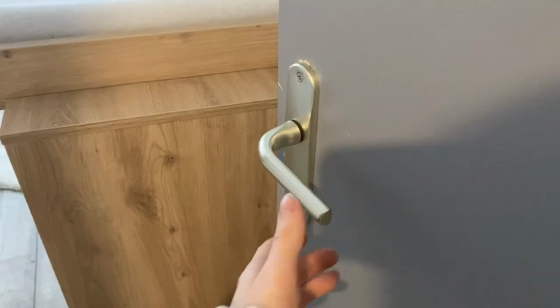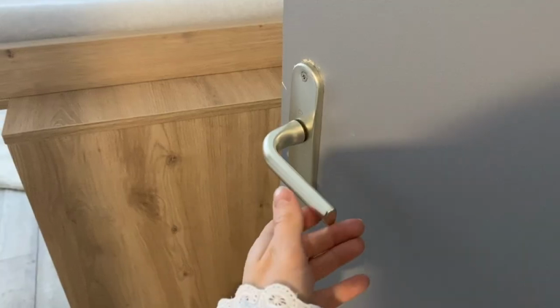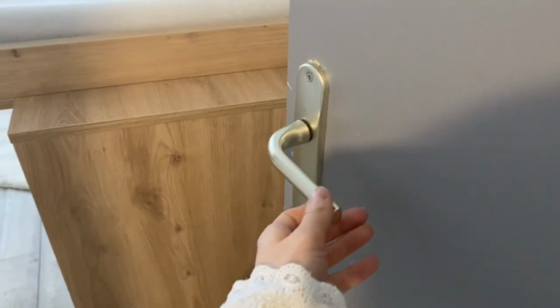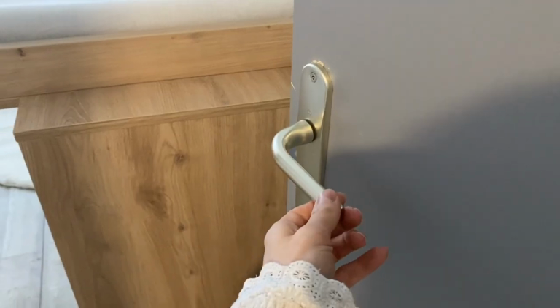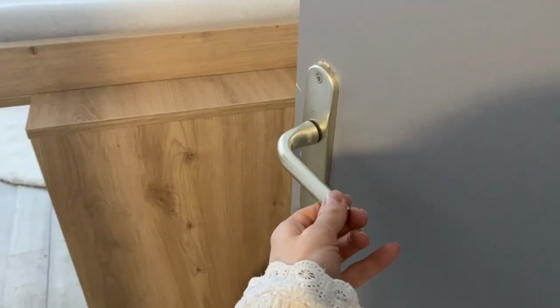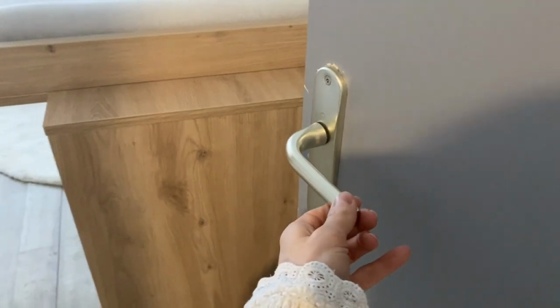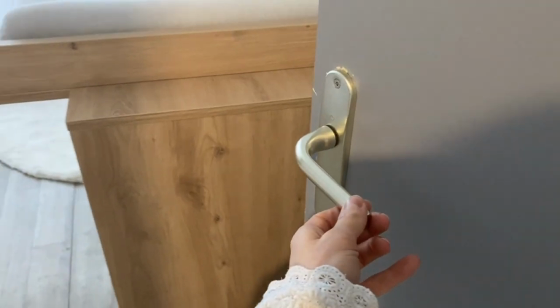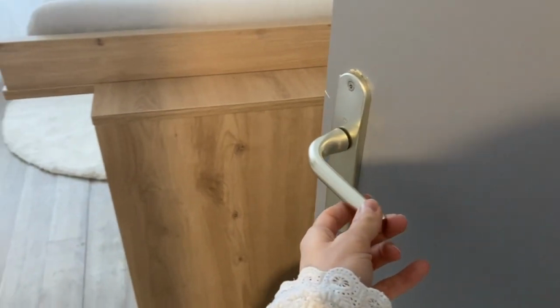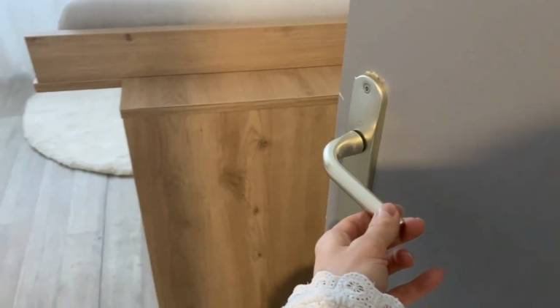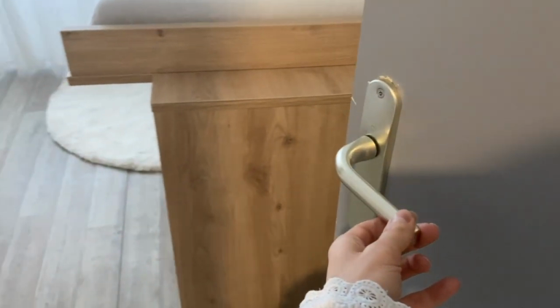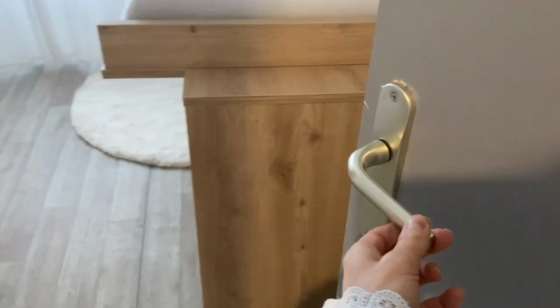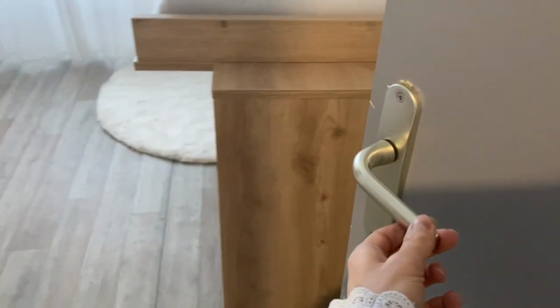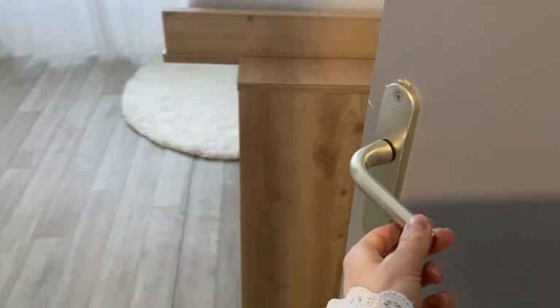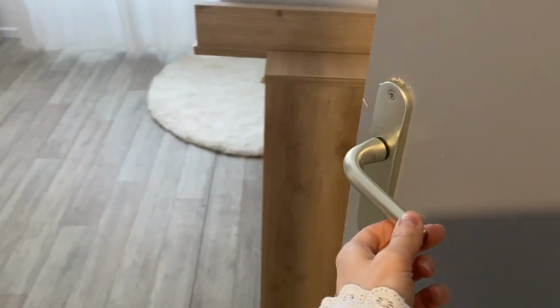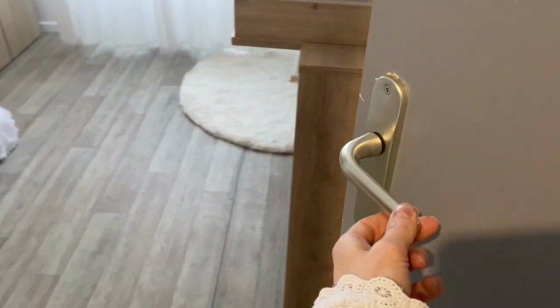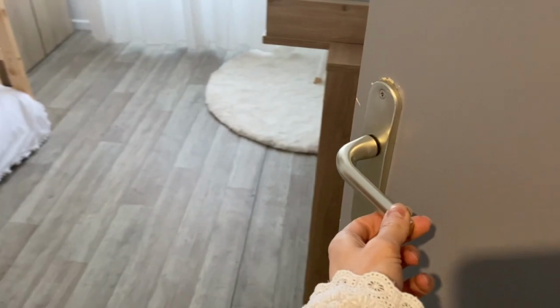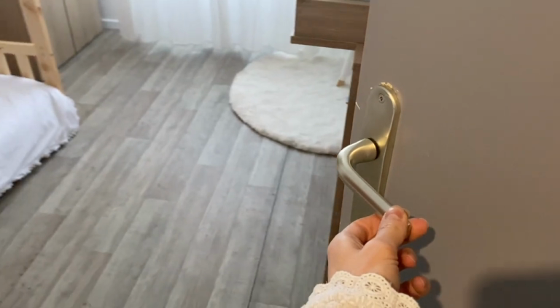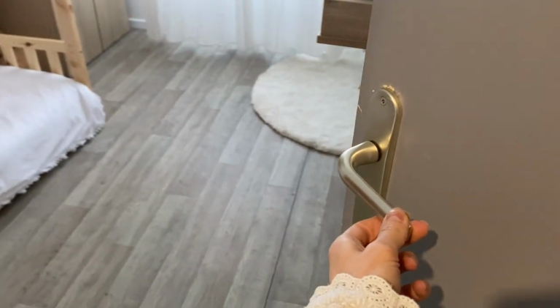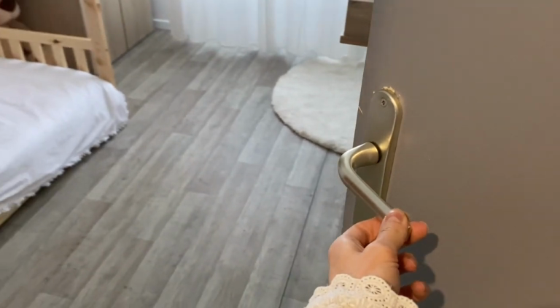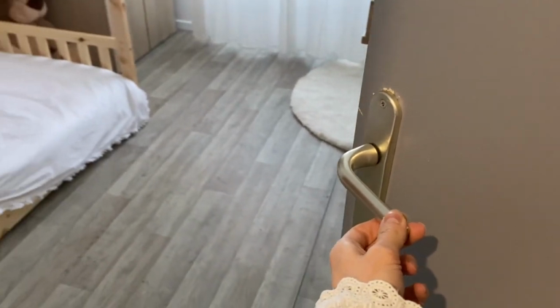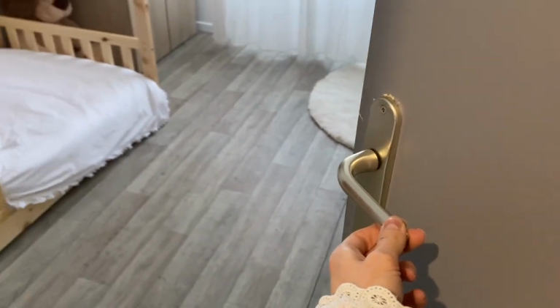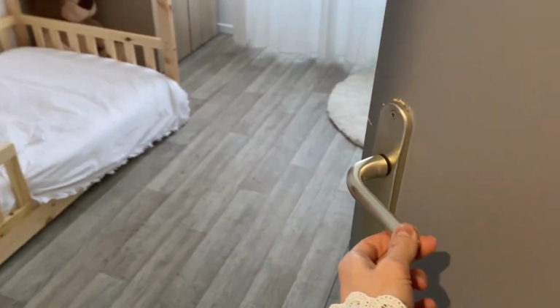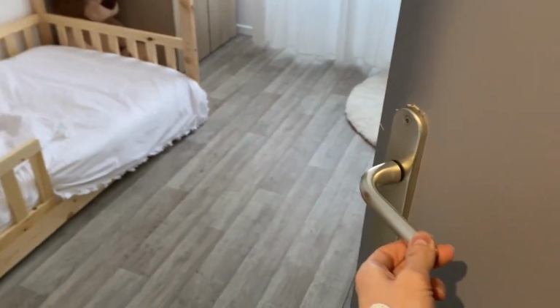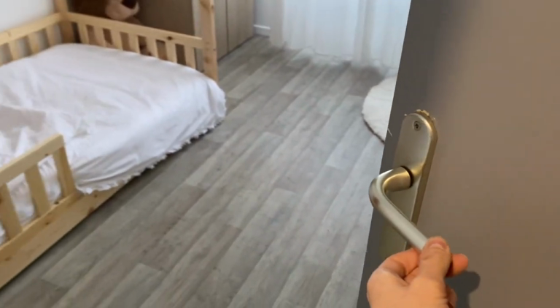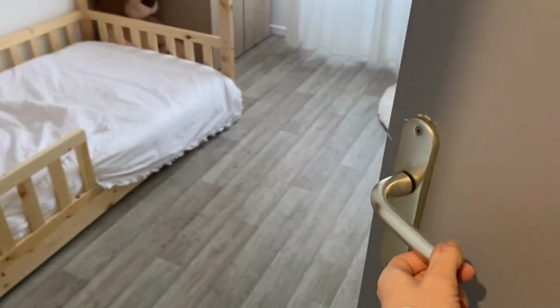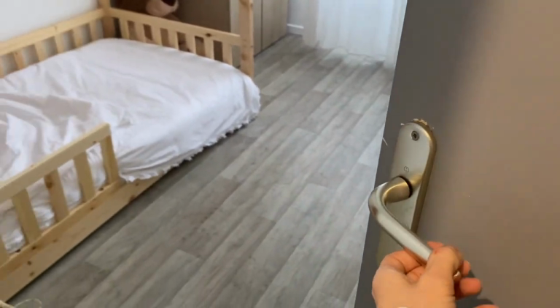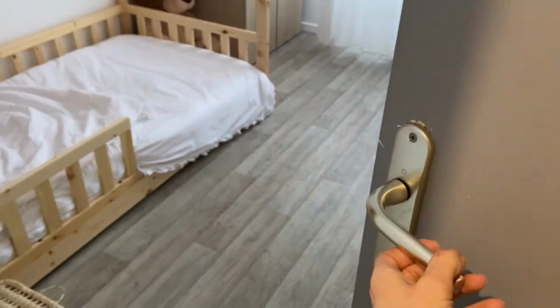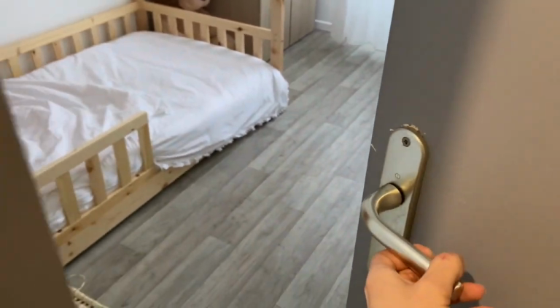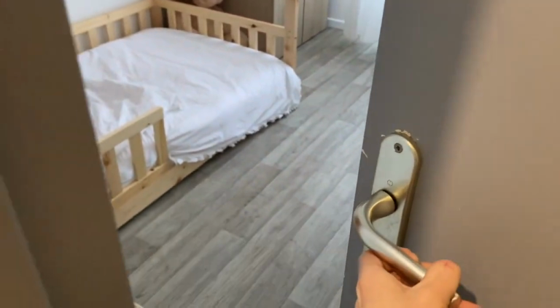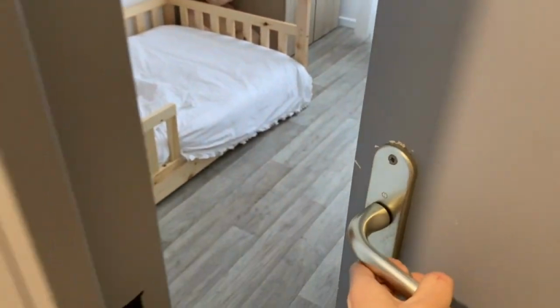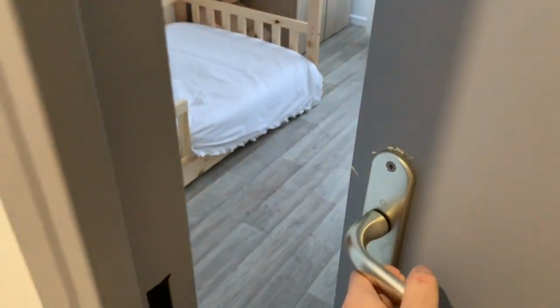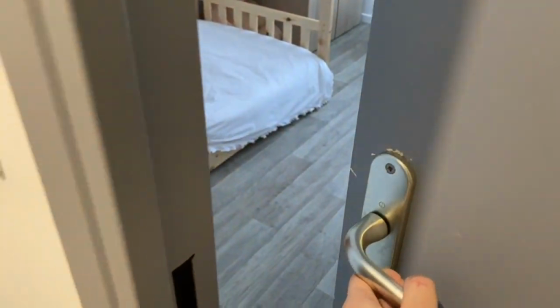Voilà, c'en est tout avec la chambre de ma fille. J'espère que ça vous aura plu, et je vous dis à très vite dans une prochaine vidéo !